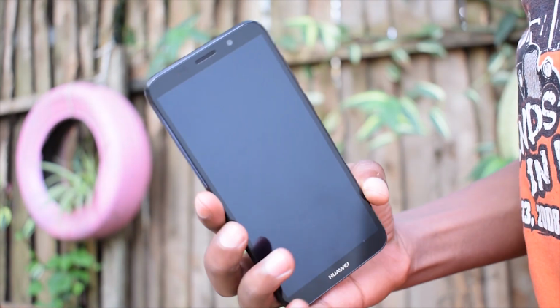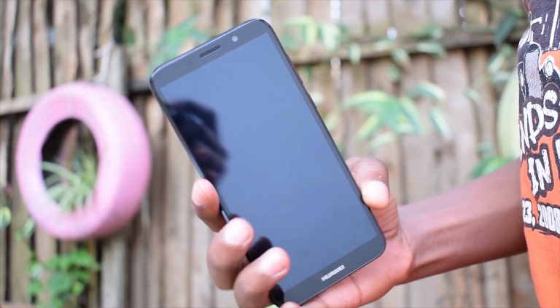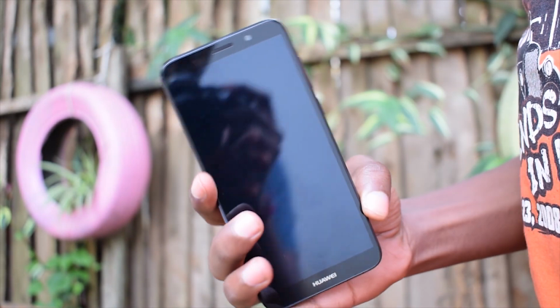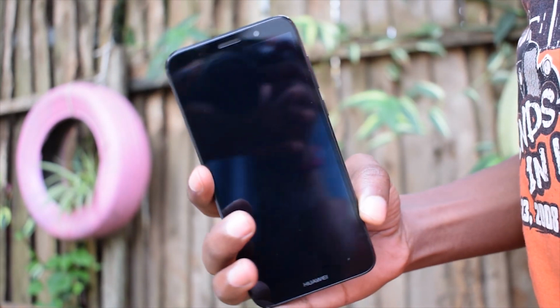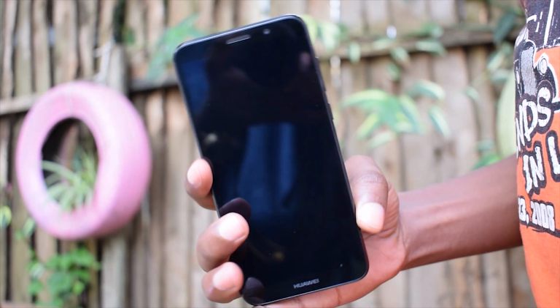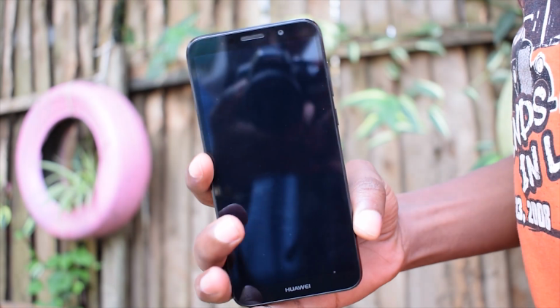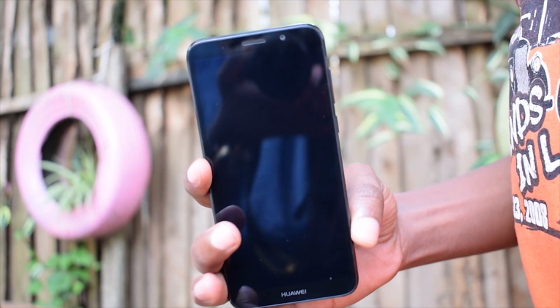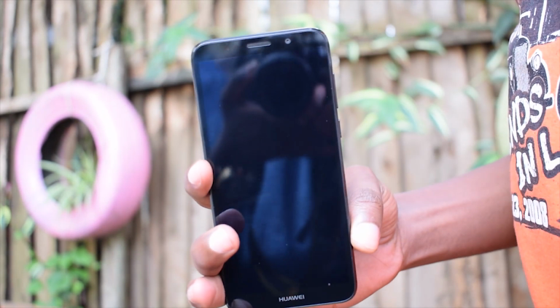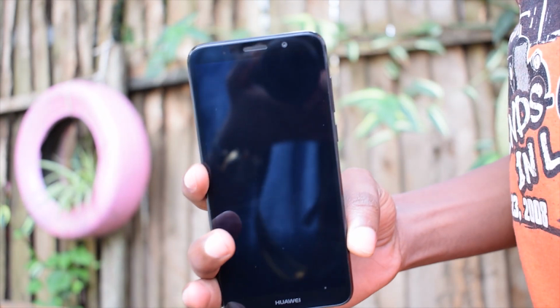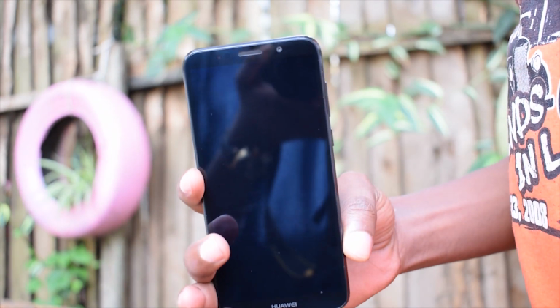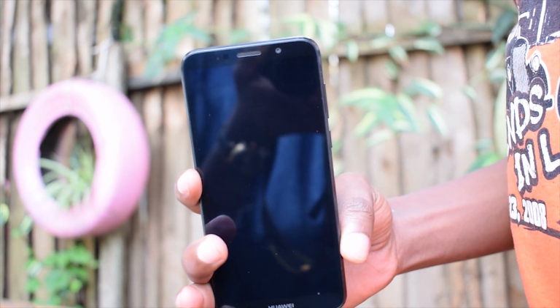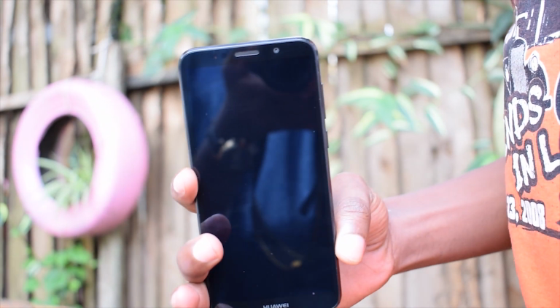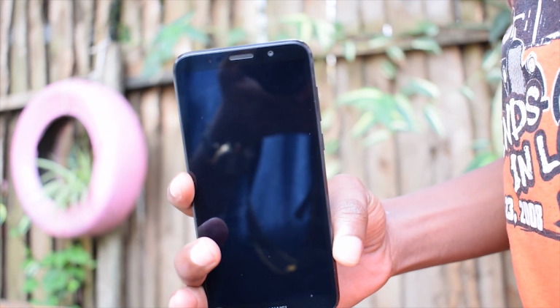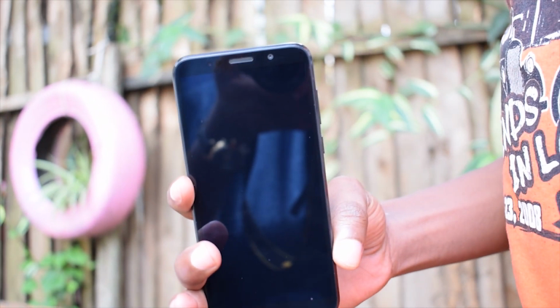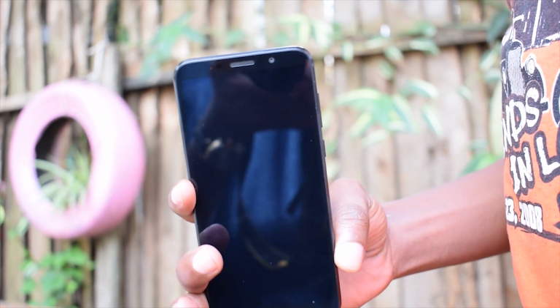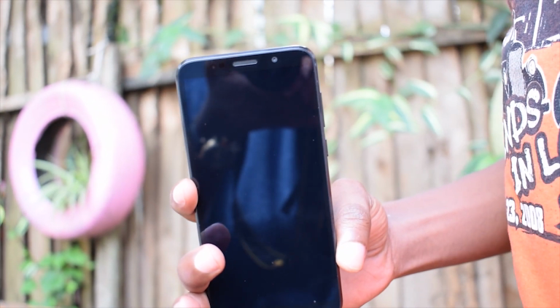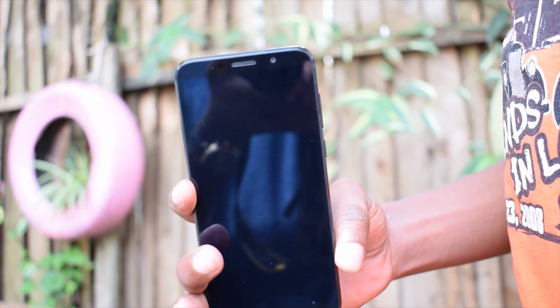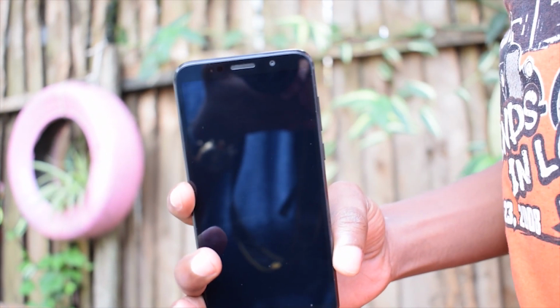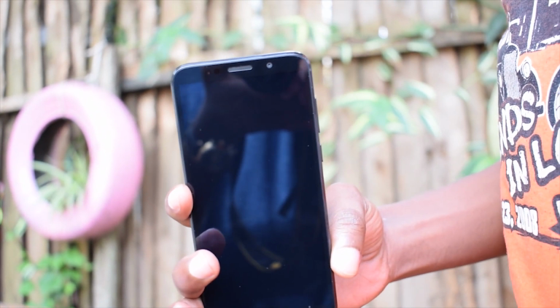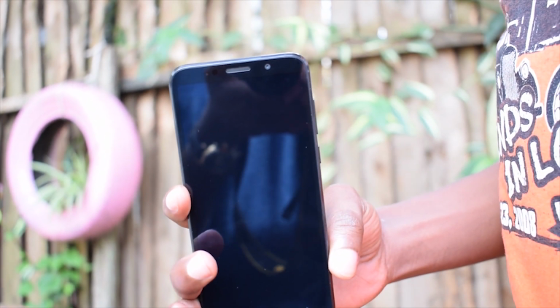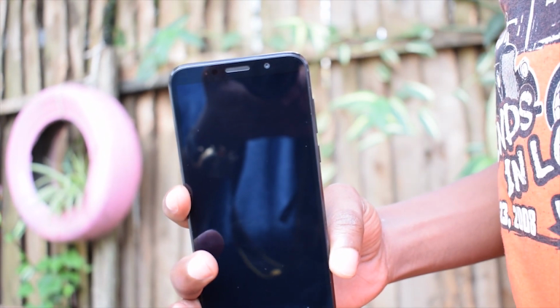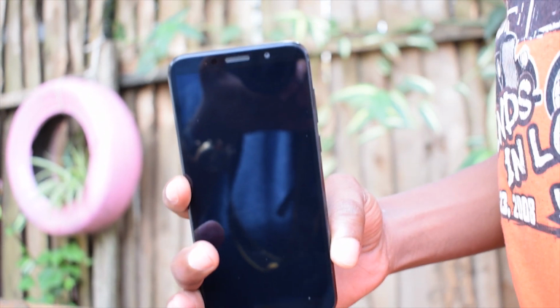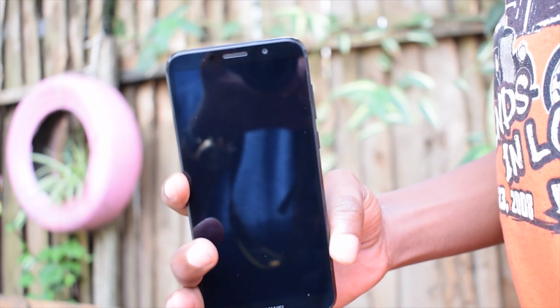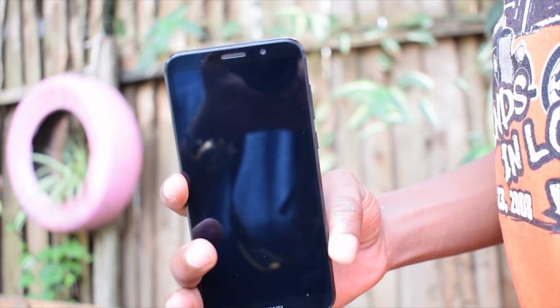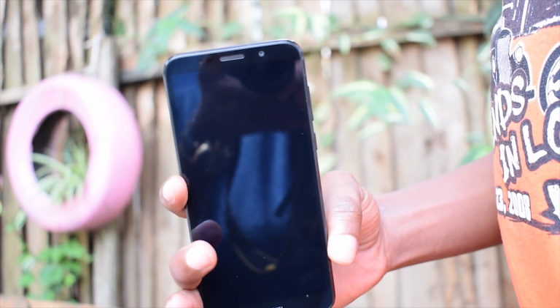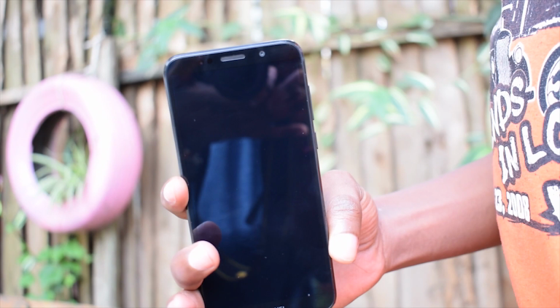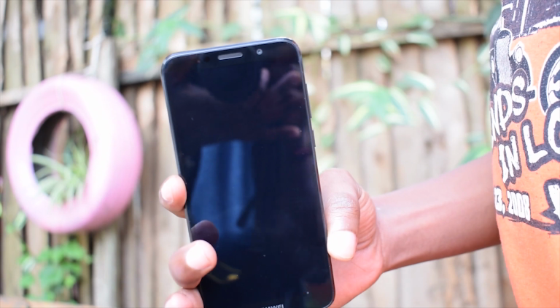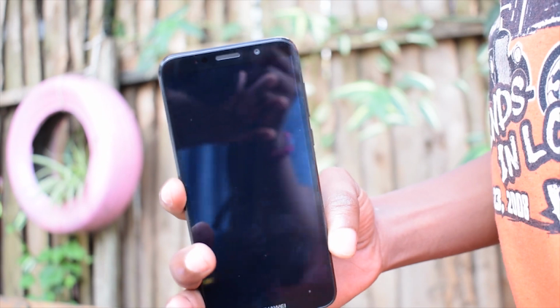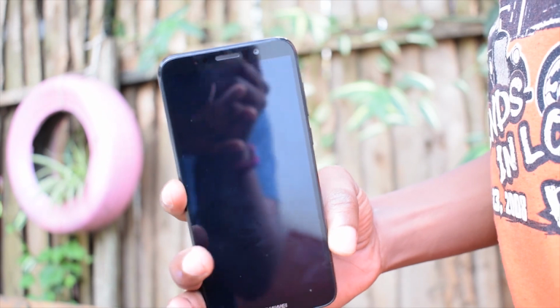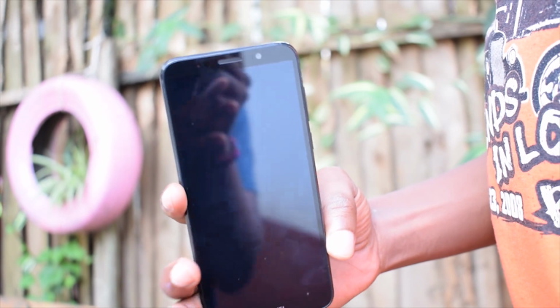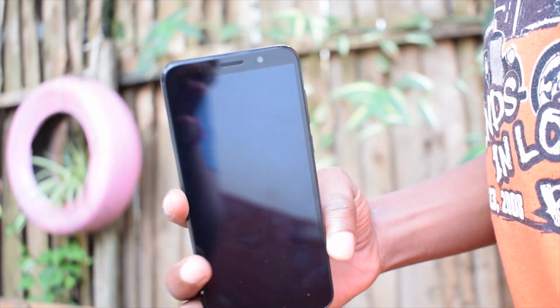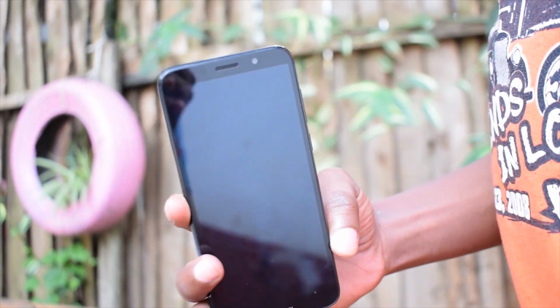Hi guys, George here with the recently launched Huawei Y5 Lite, and here's my first impressions.